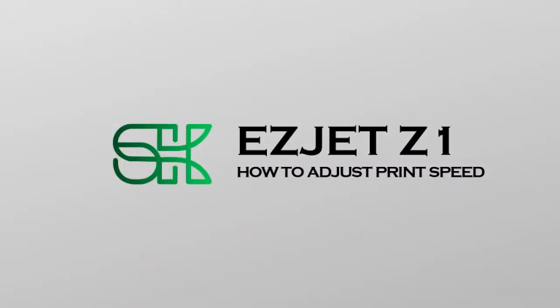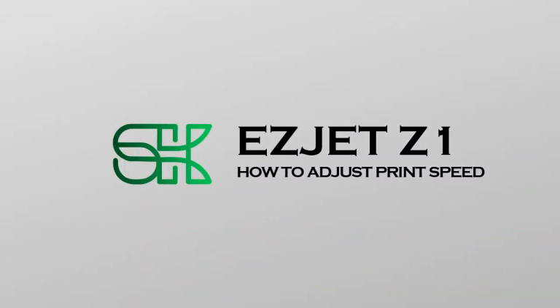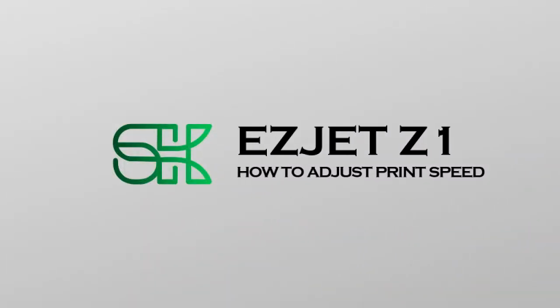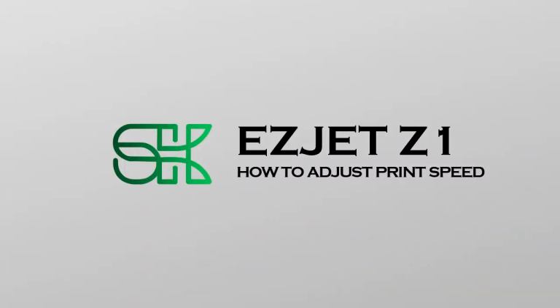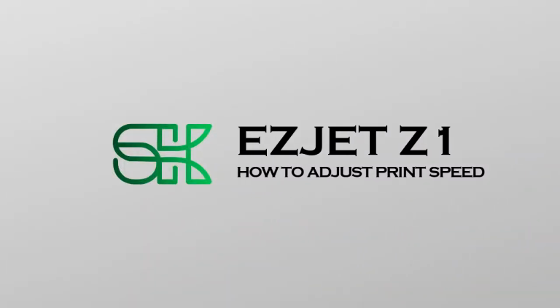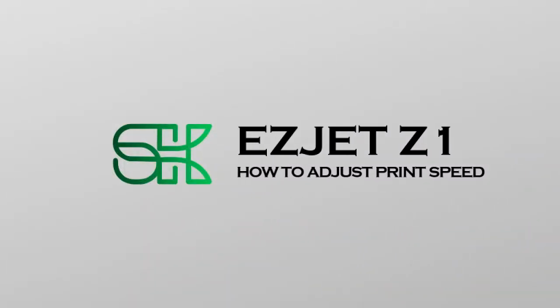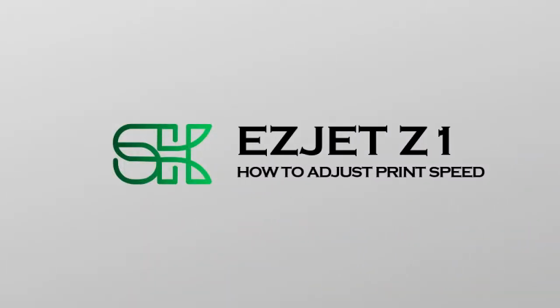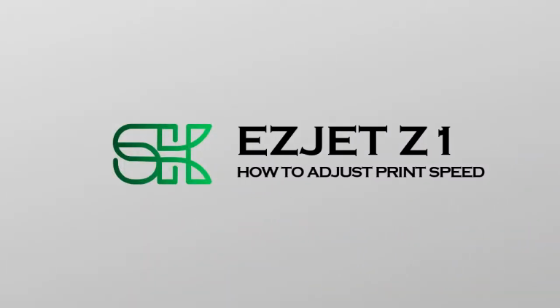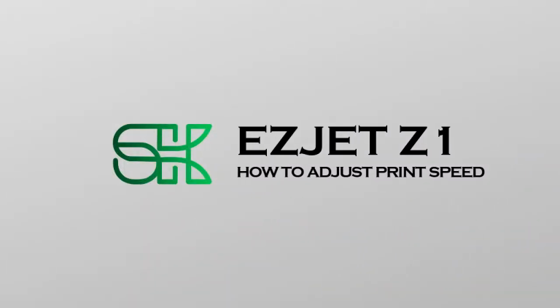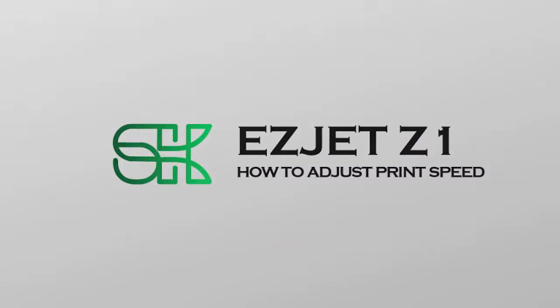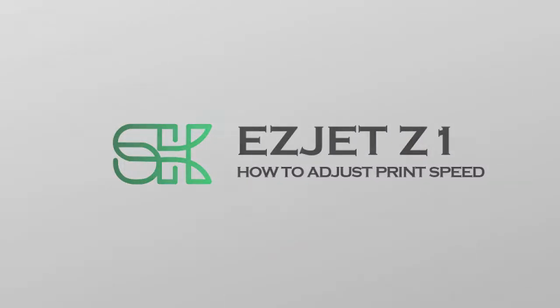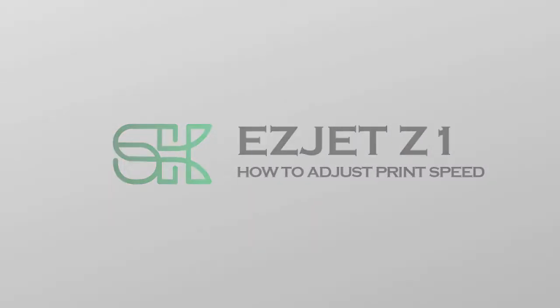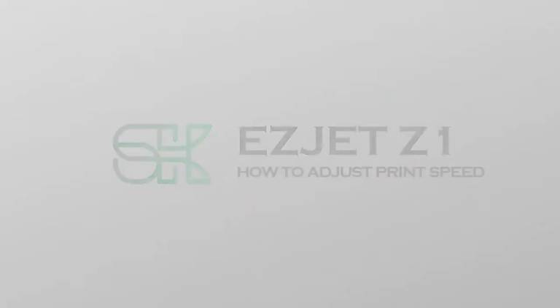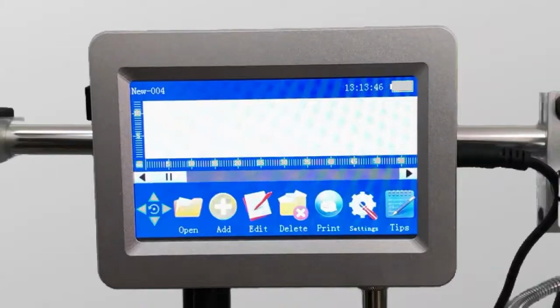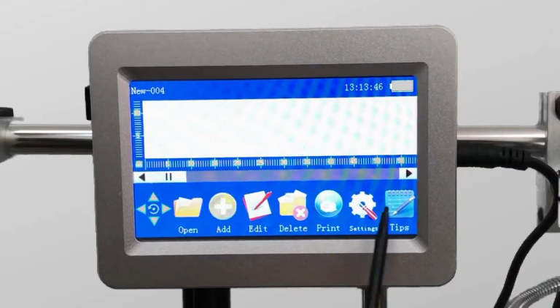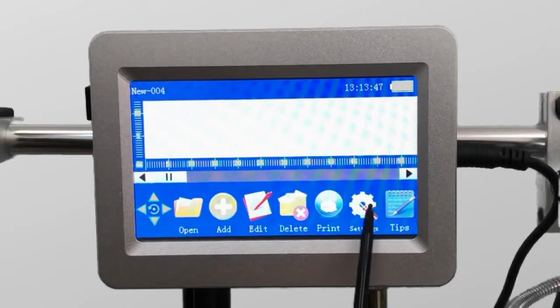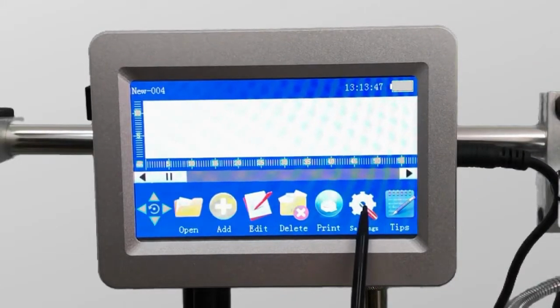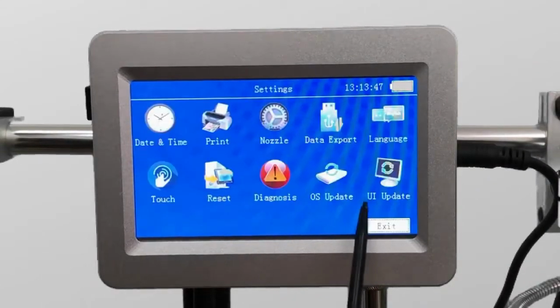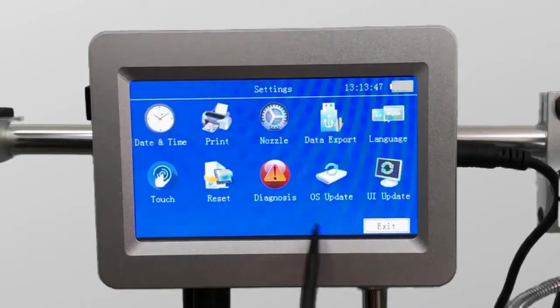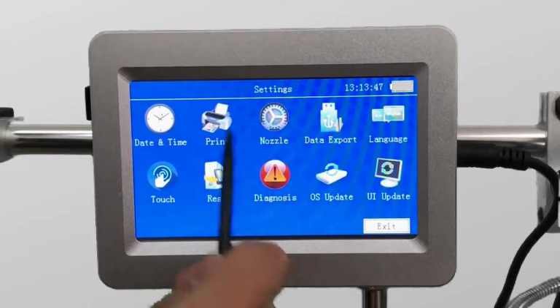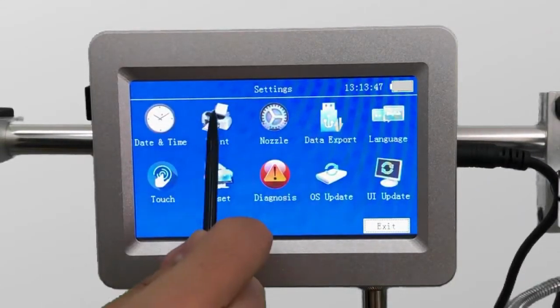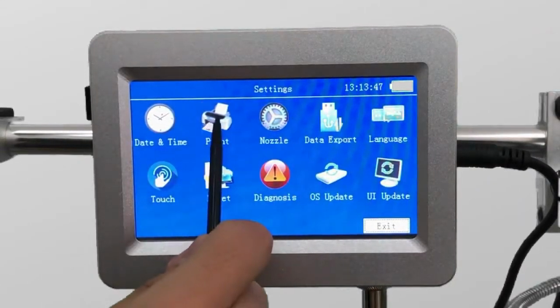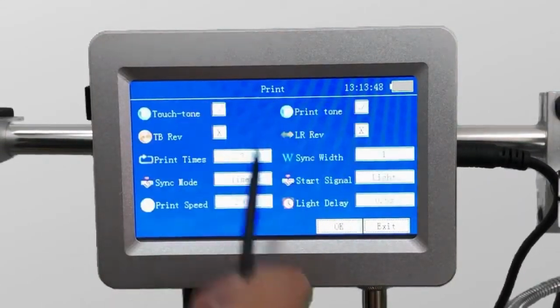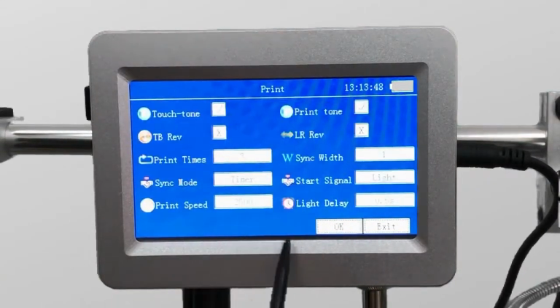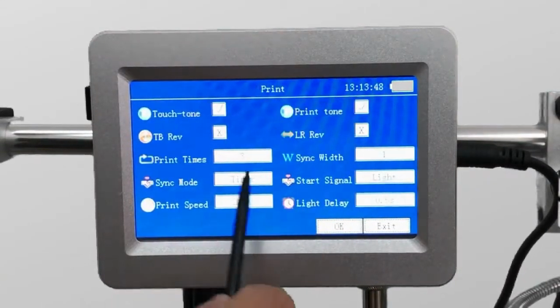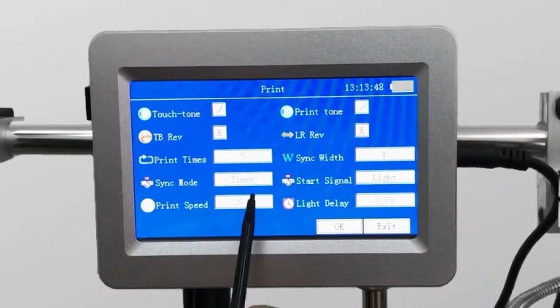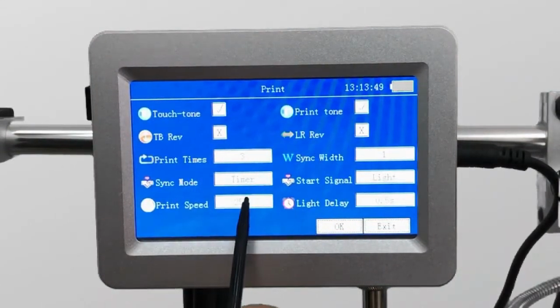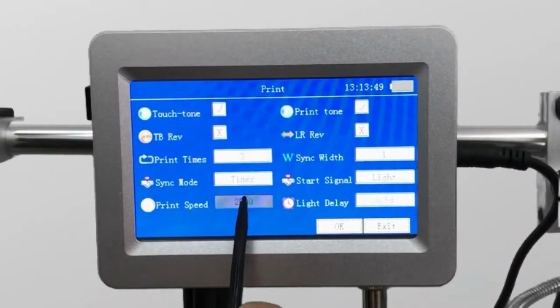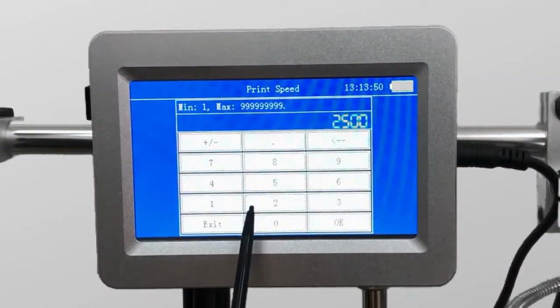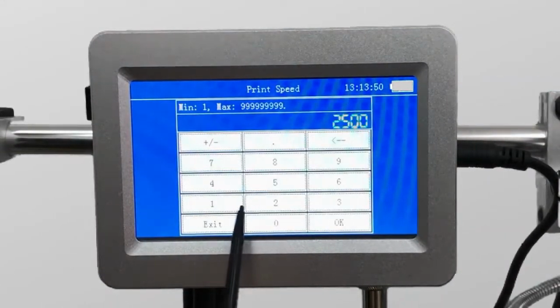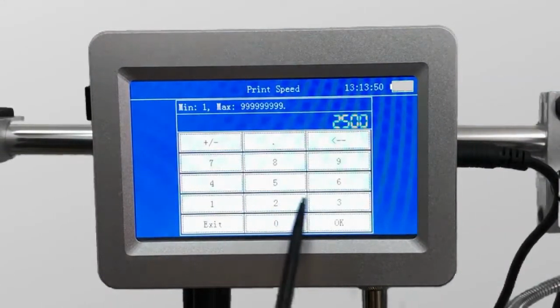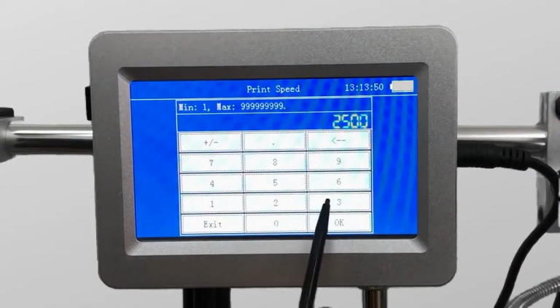This is a tutorial on how to adjust the print speed. Firstly, go to the setting. Then, click the printer to adjust the print speed.